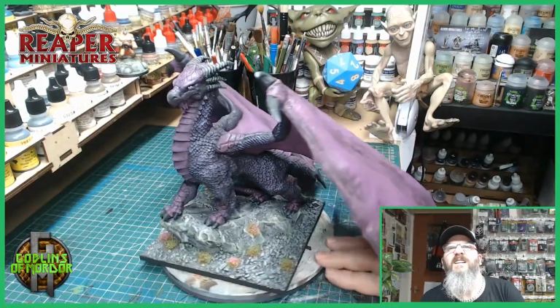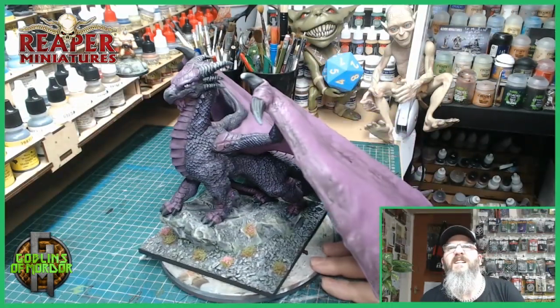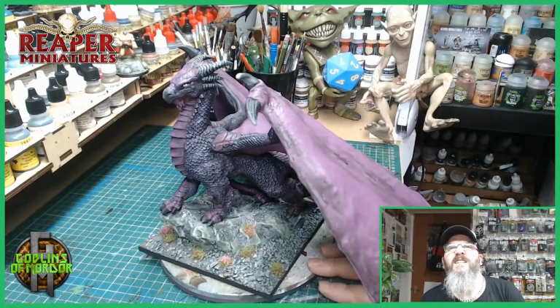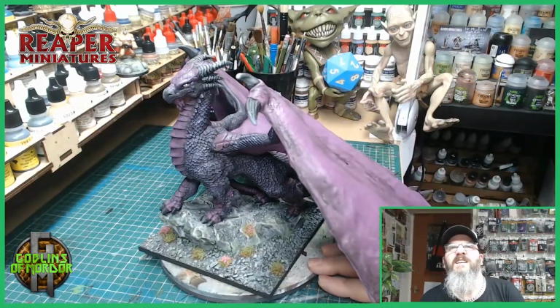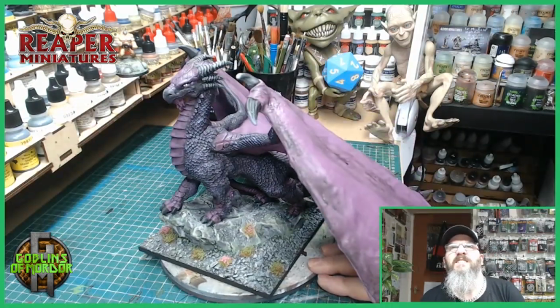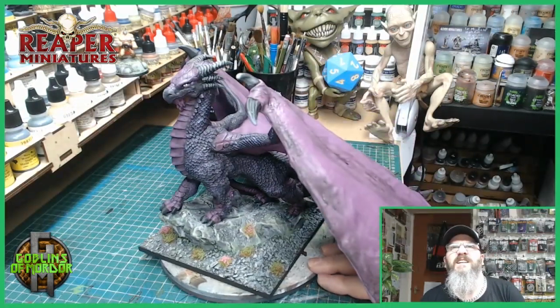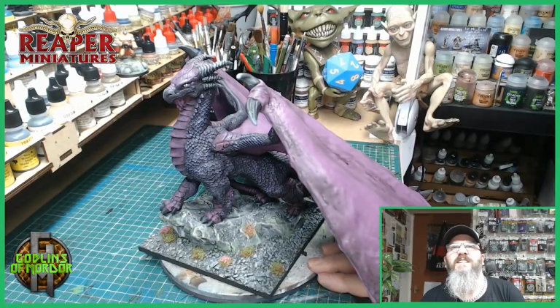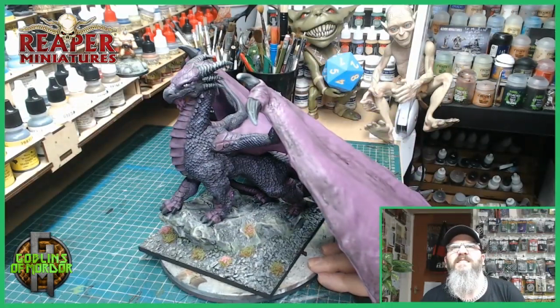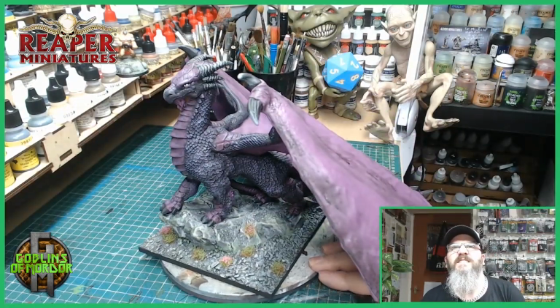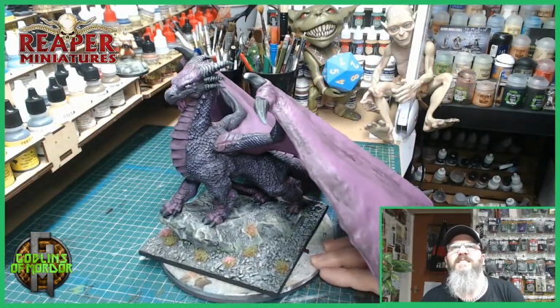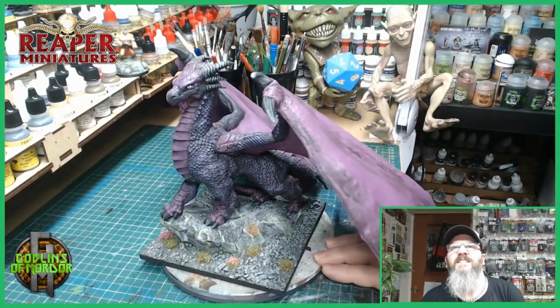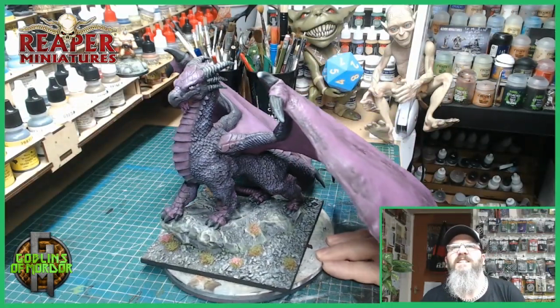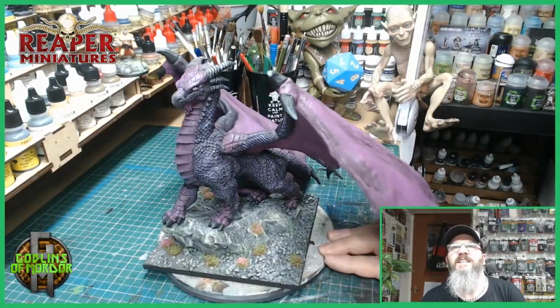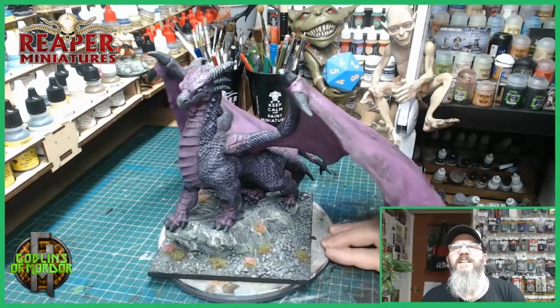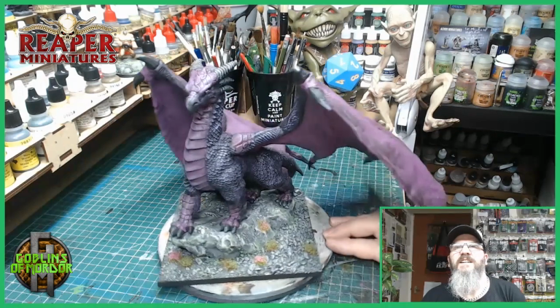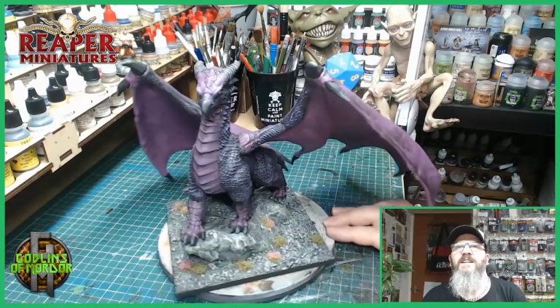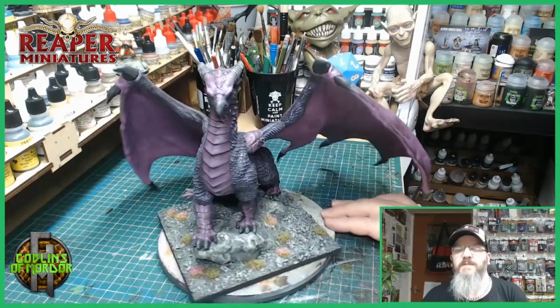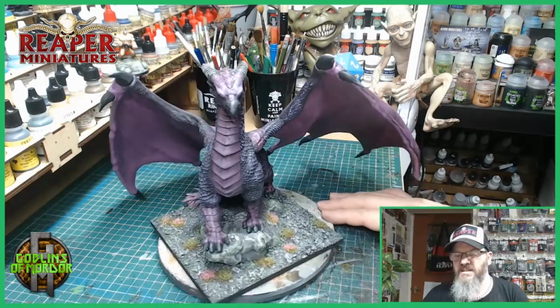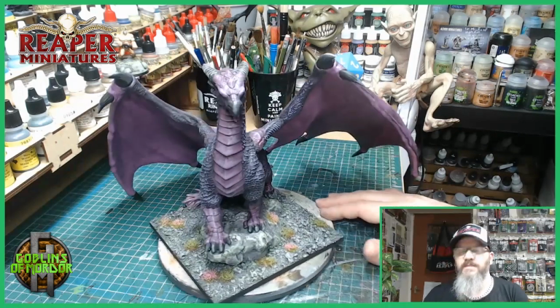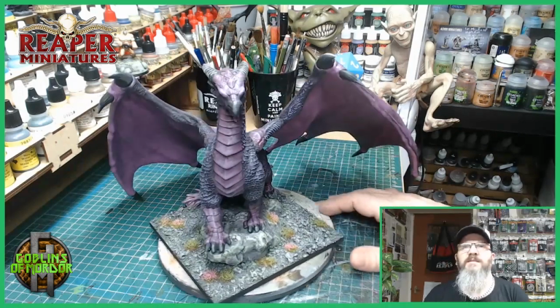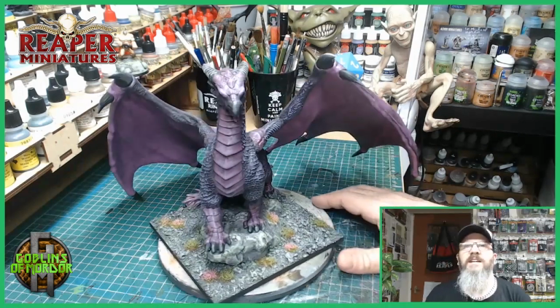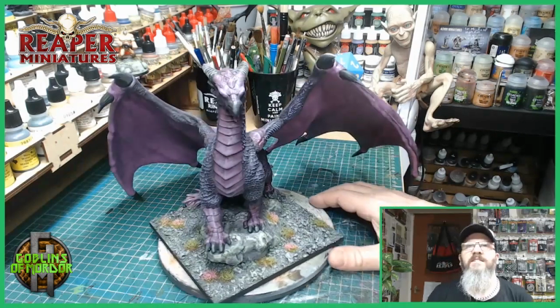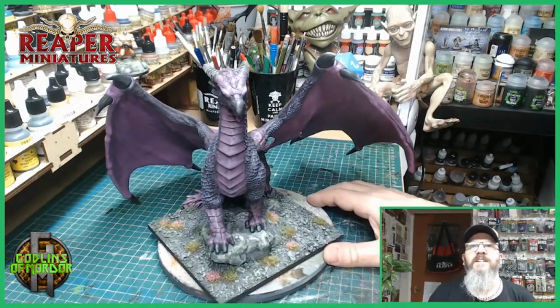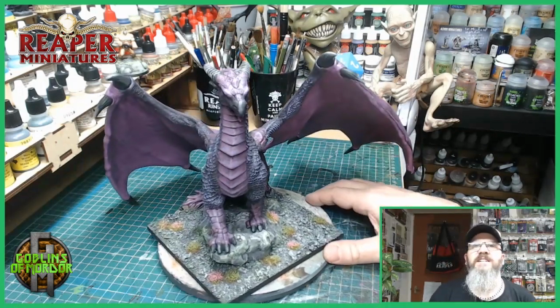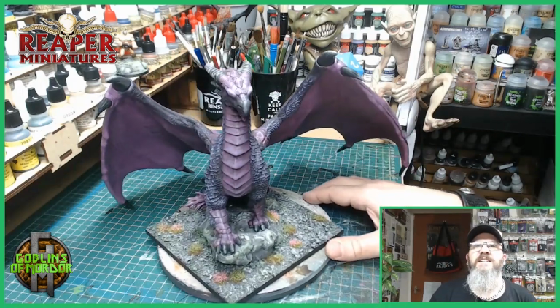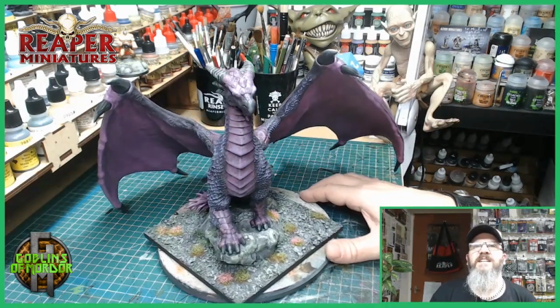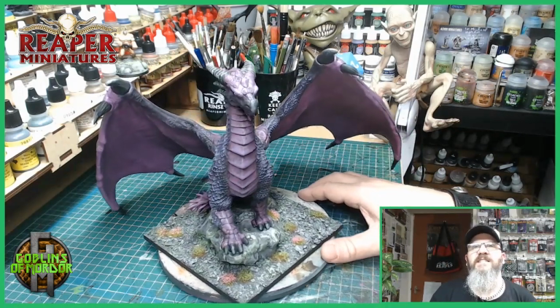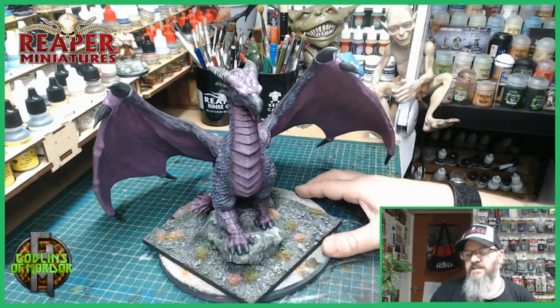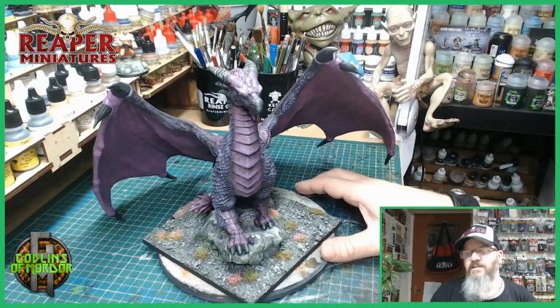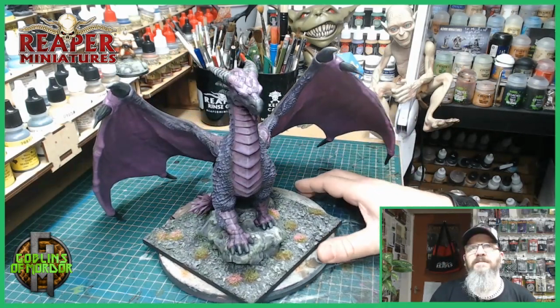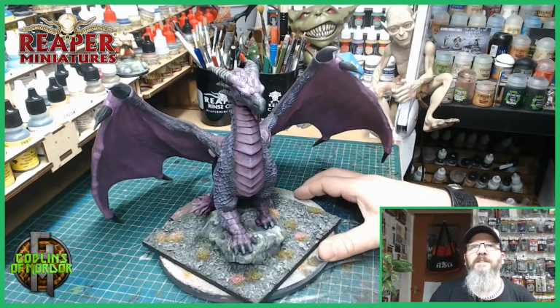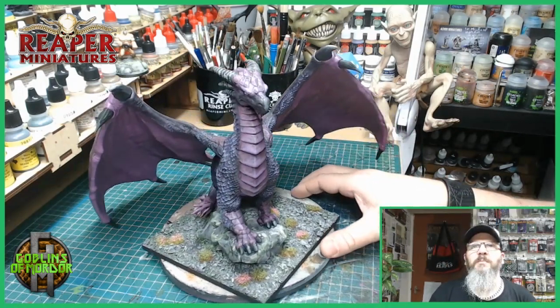There we are. Absolutely fantastic, and great fun to paint.